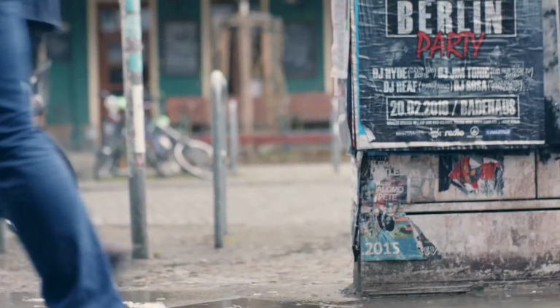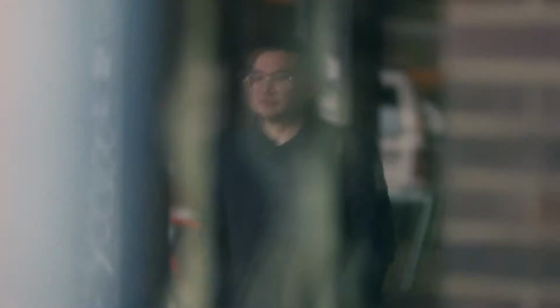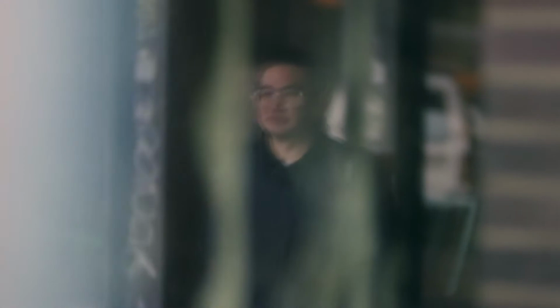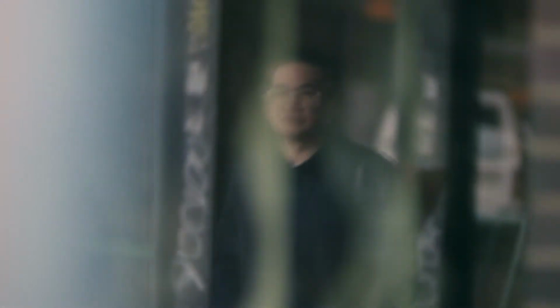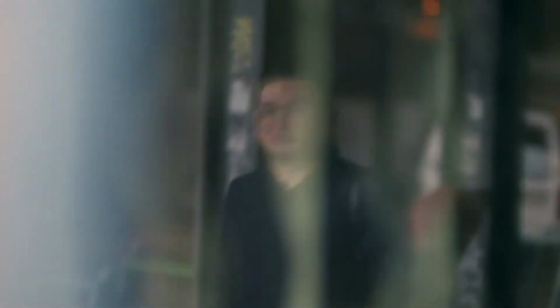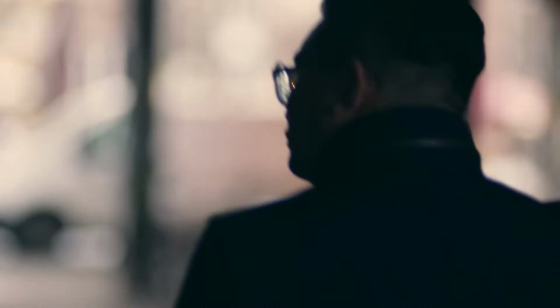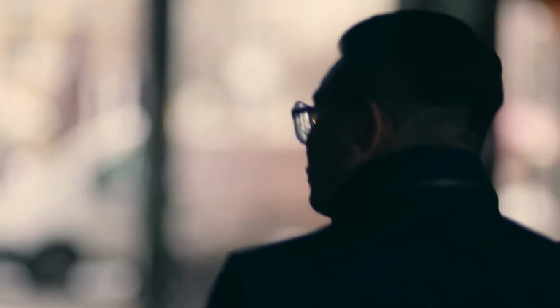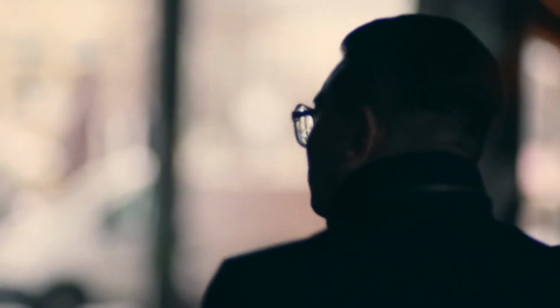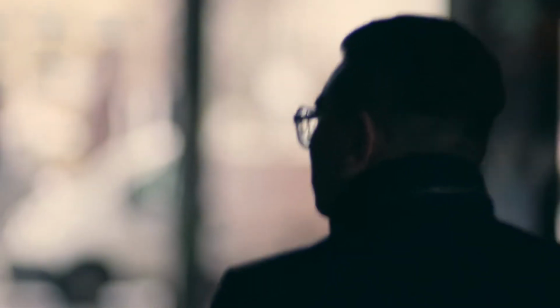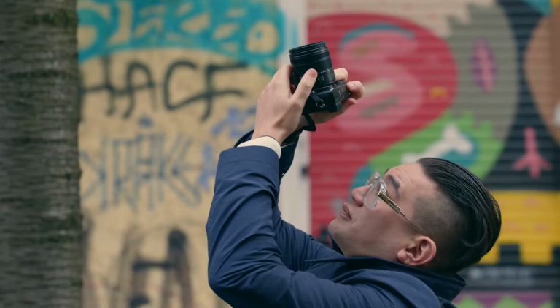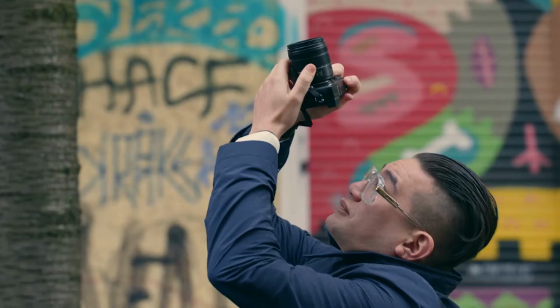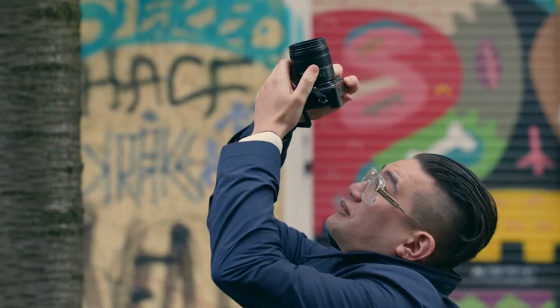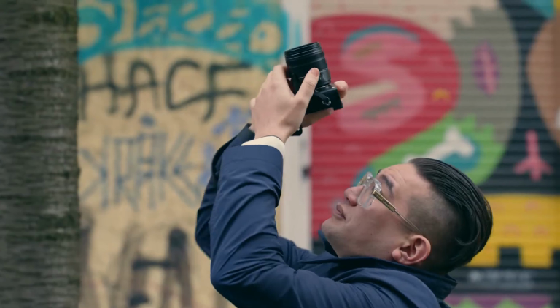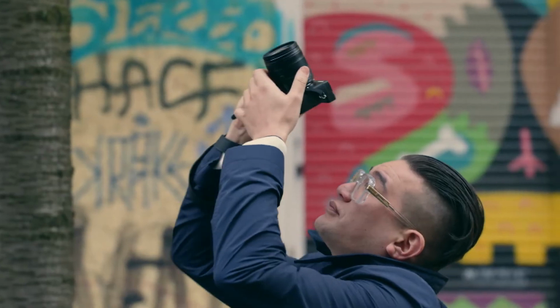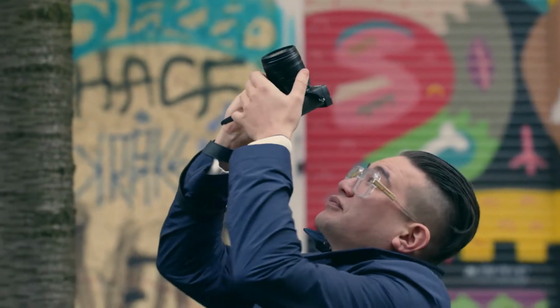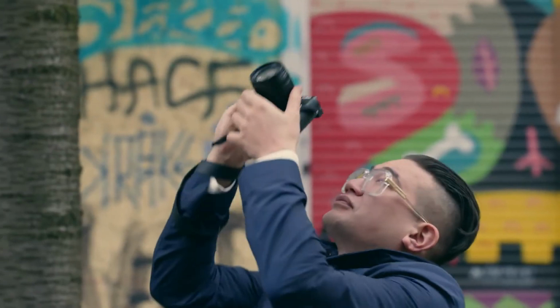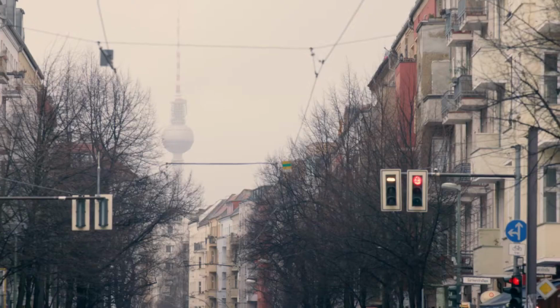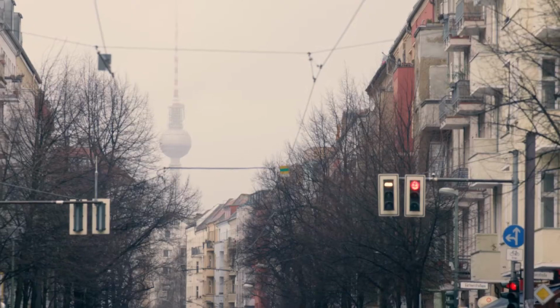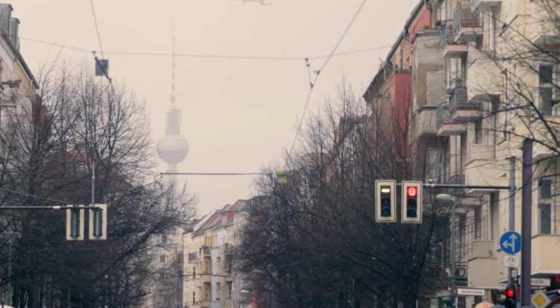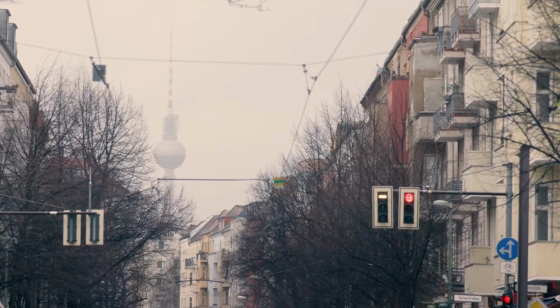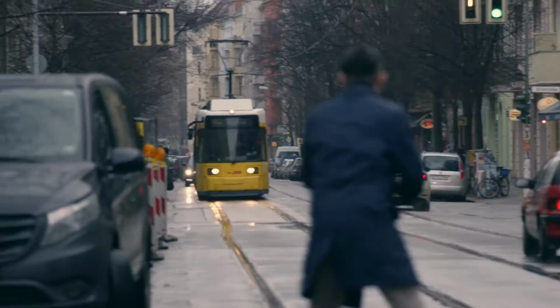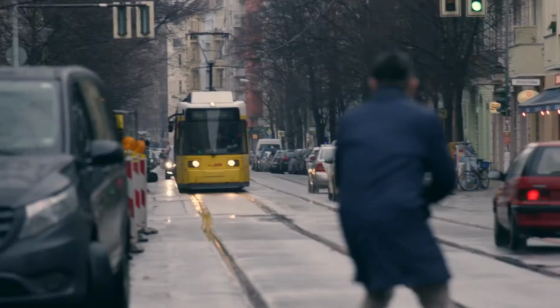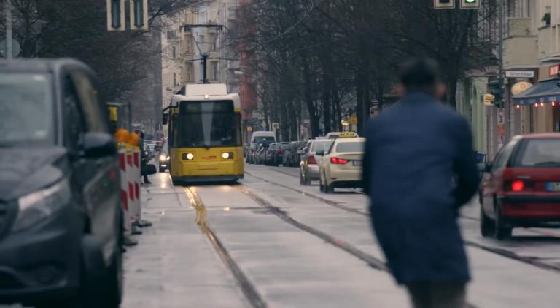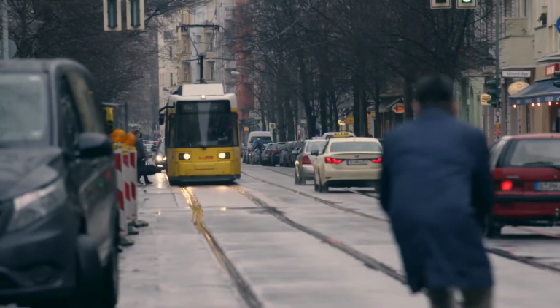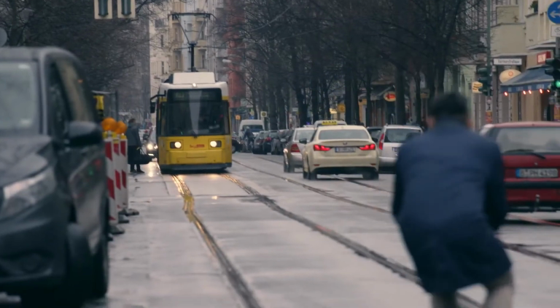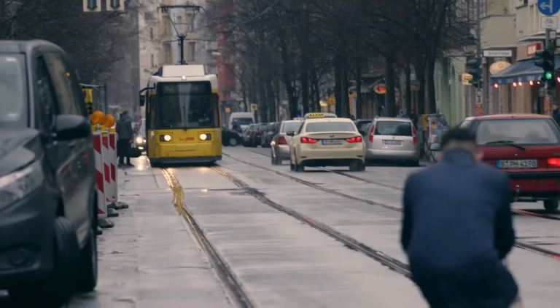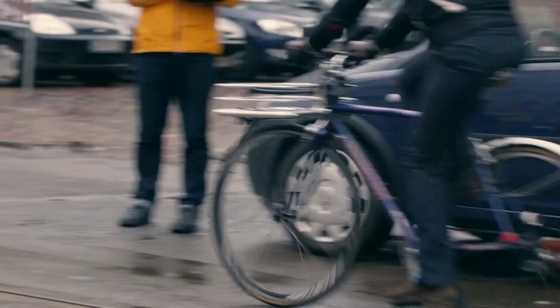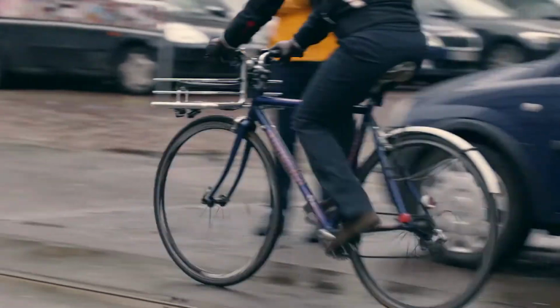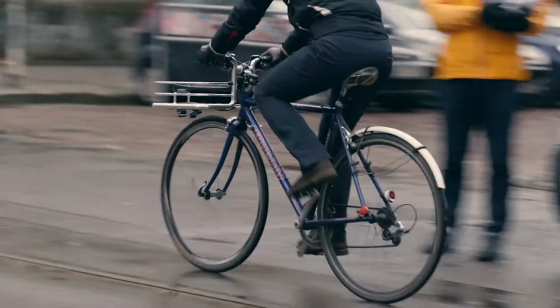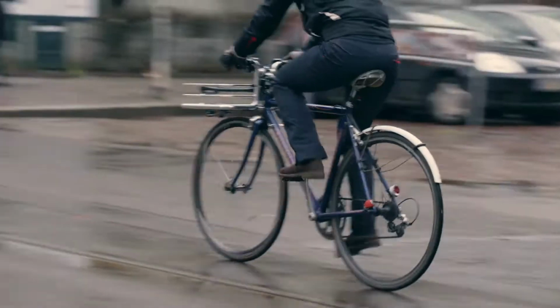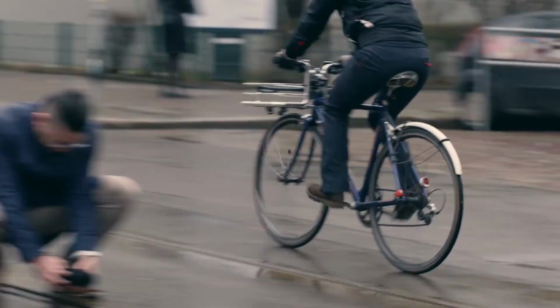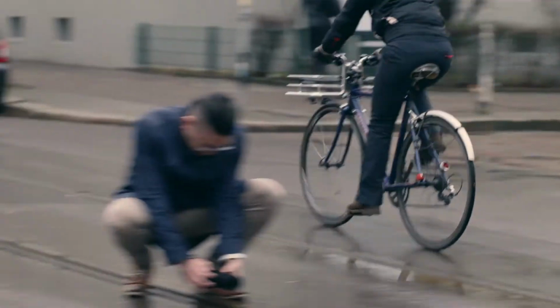If it's a rainy day in the city, I try to use that to my advantage — for instance, using reflections on the street in my compositions.